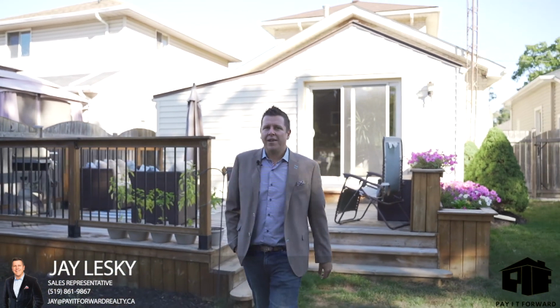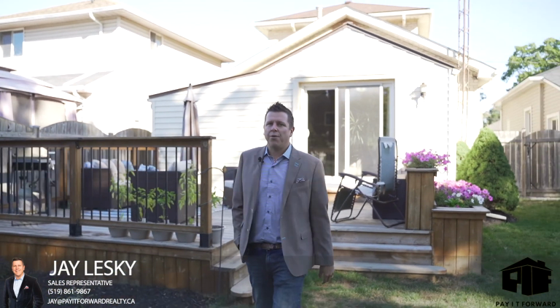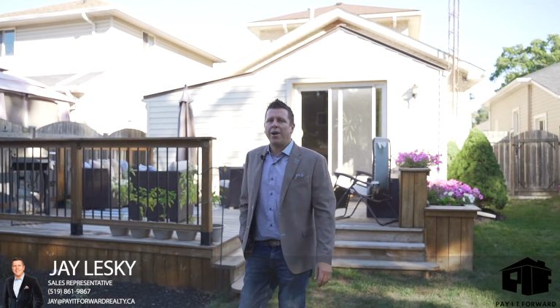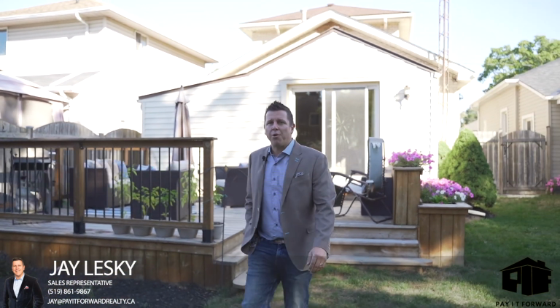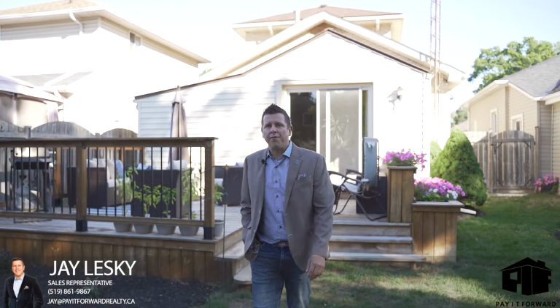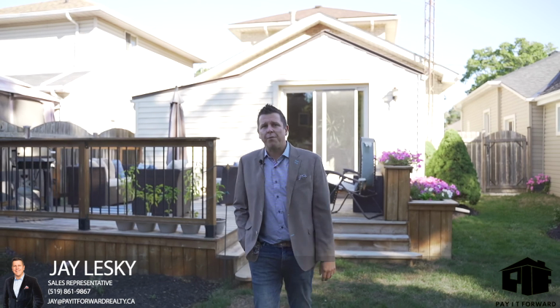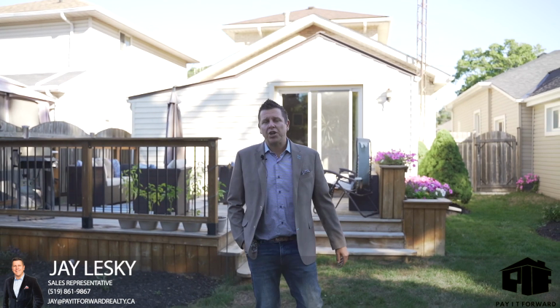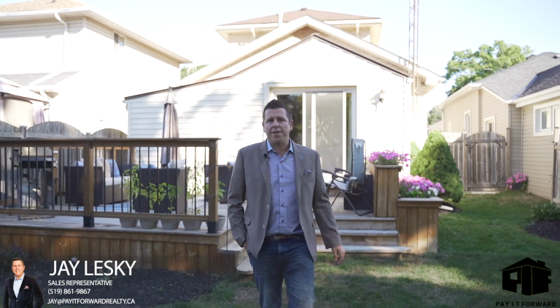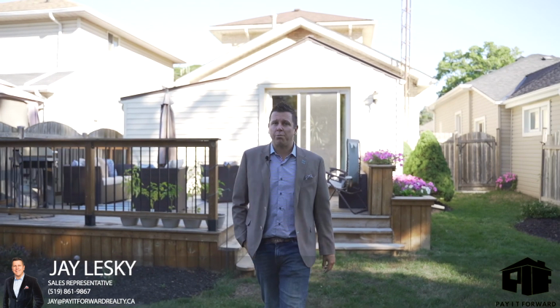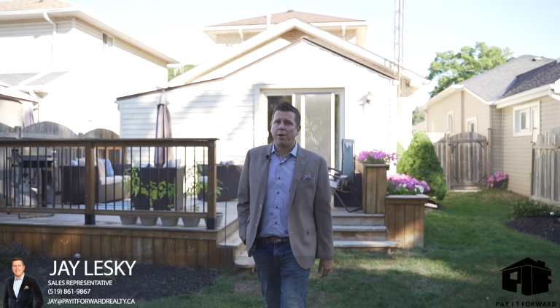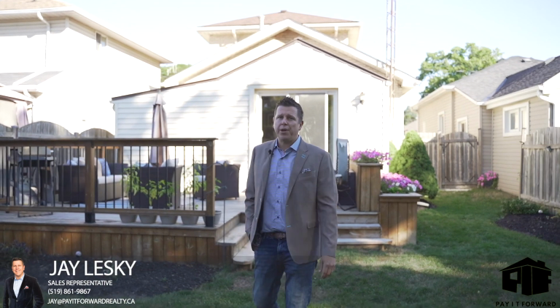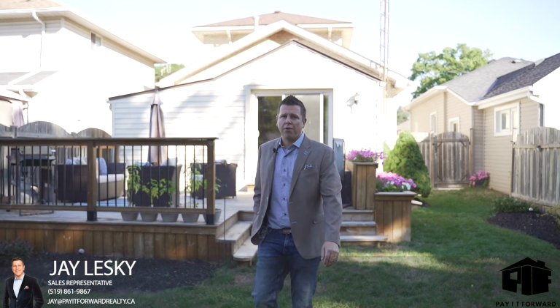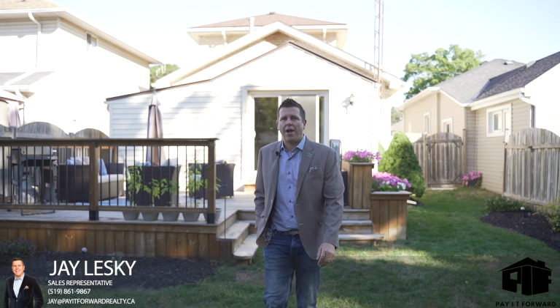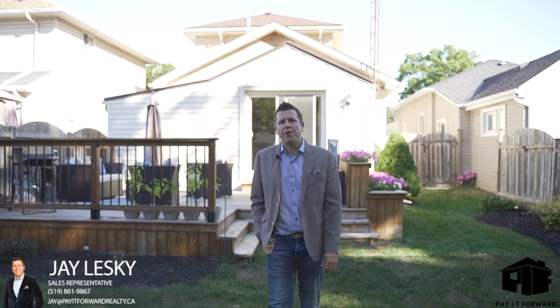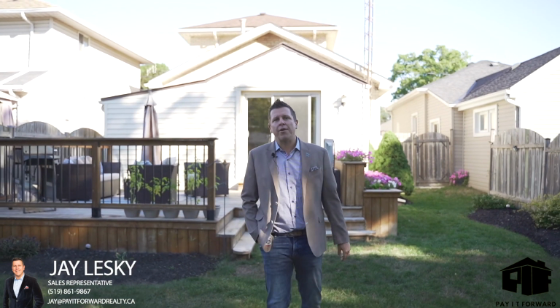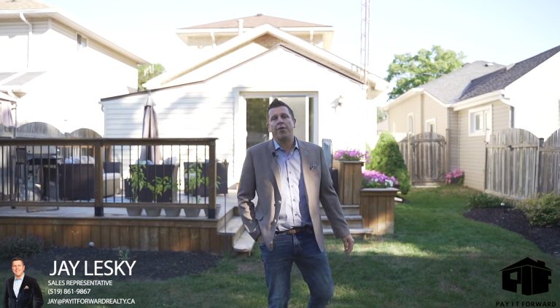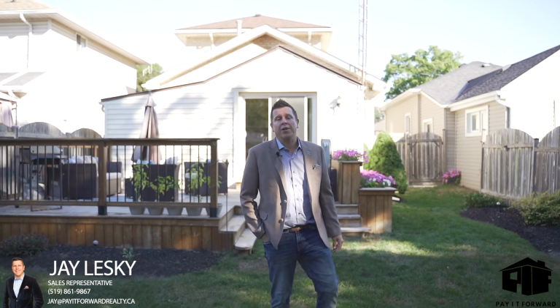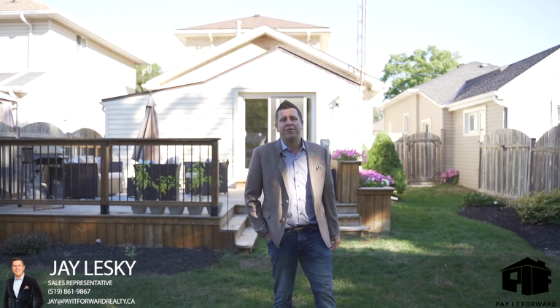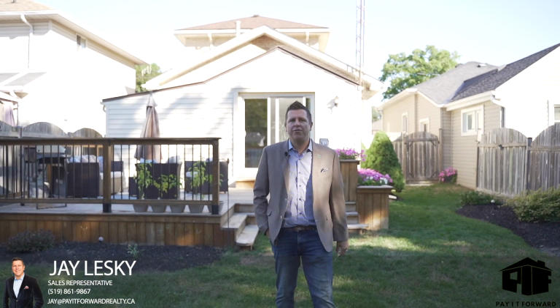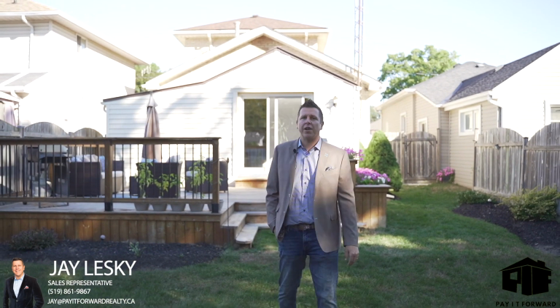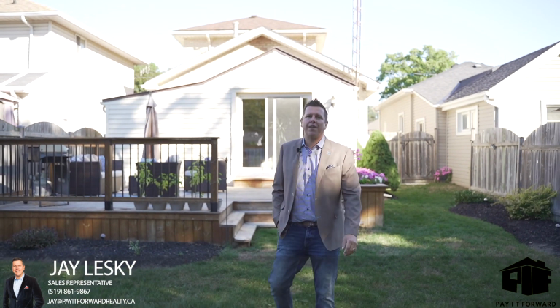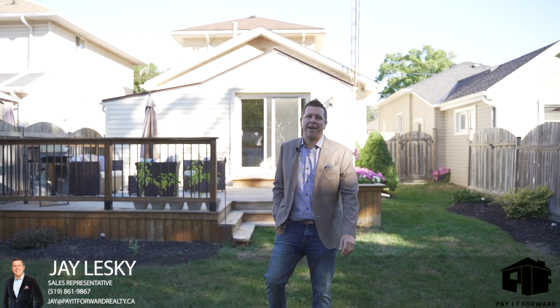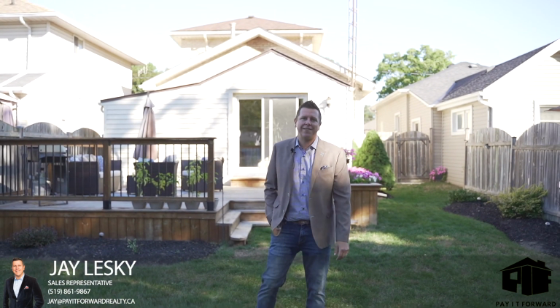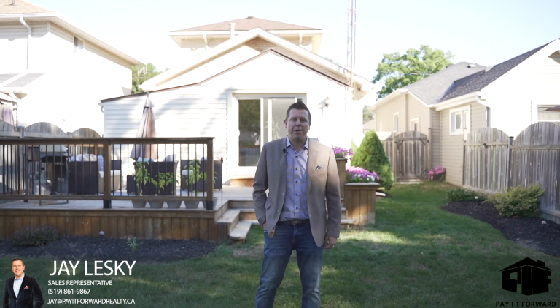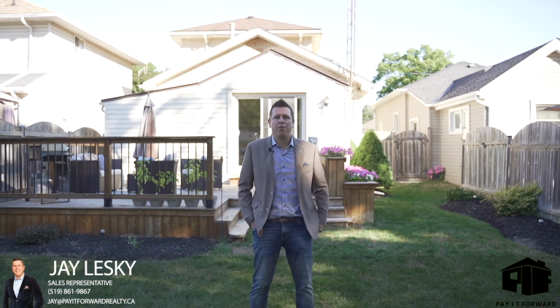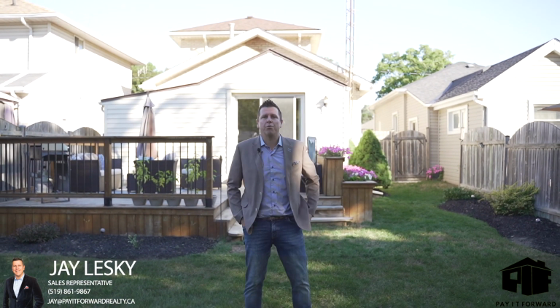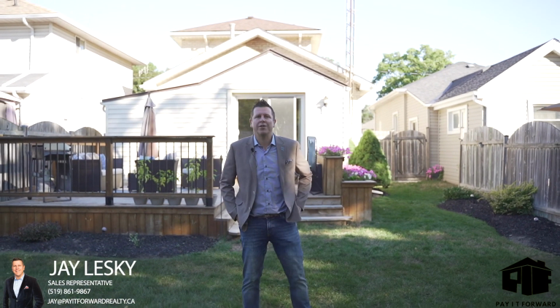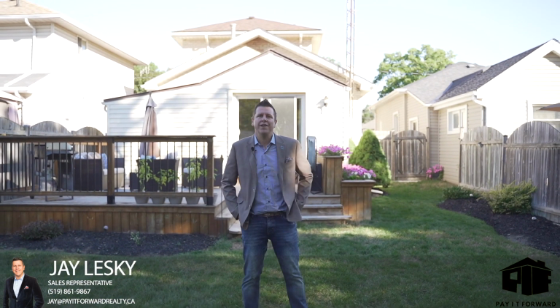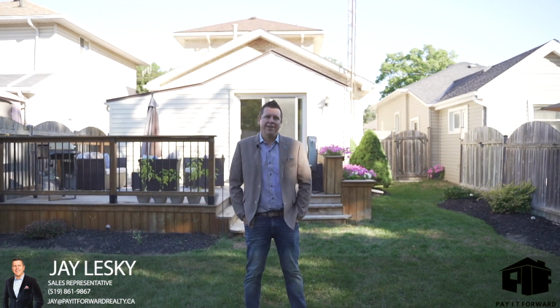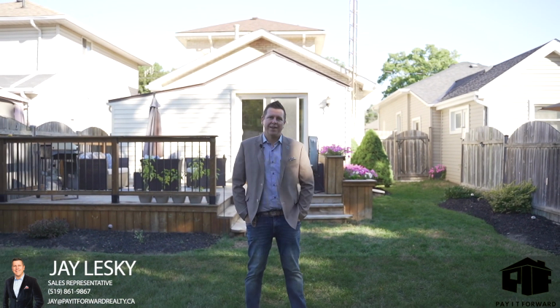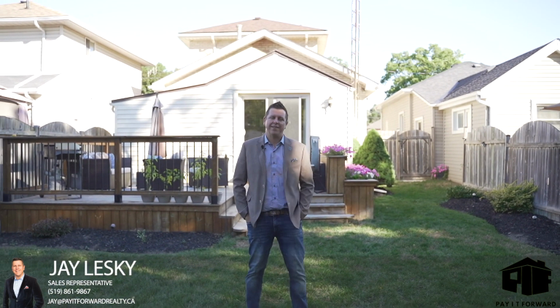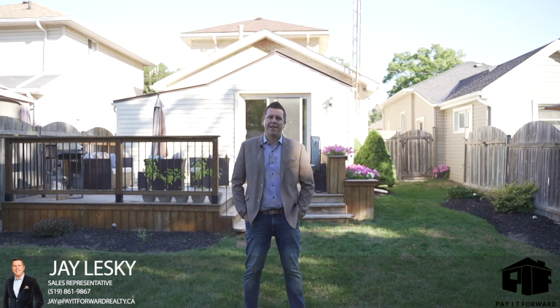If you want any more information on this property or any one of our other listings, you can contact us at payitforwardrealty.ca.